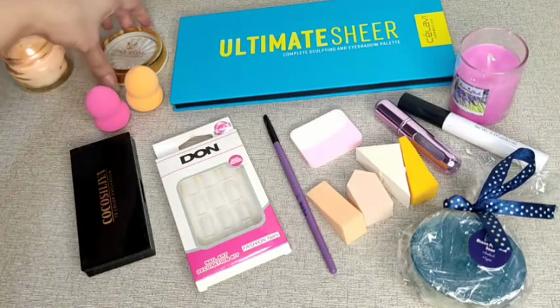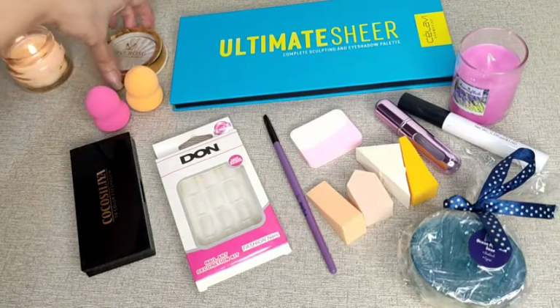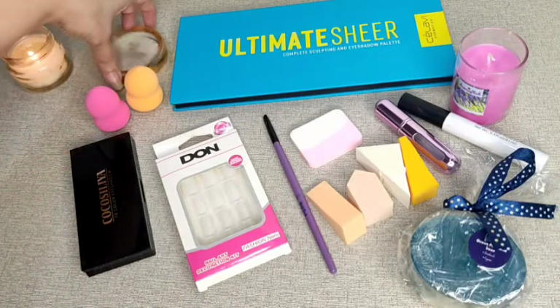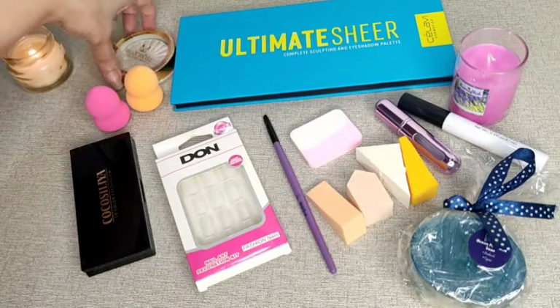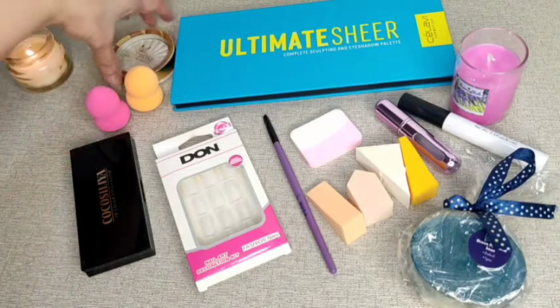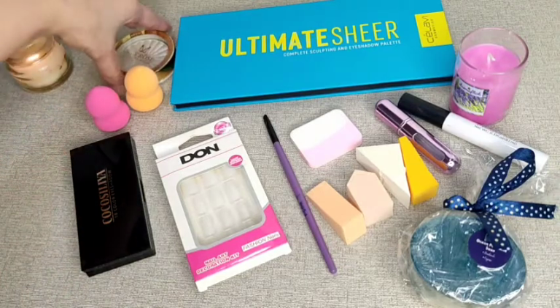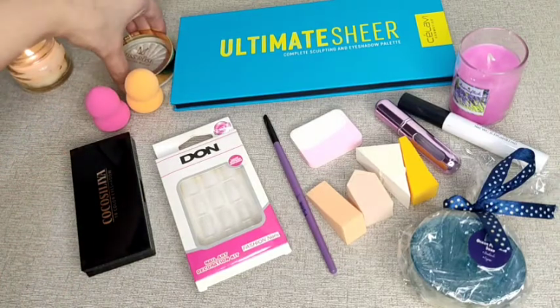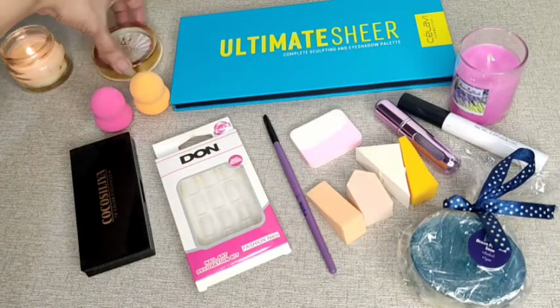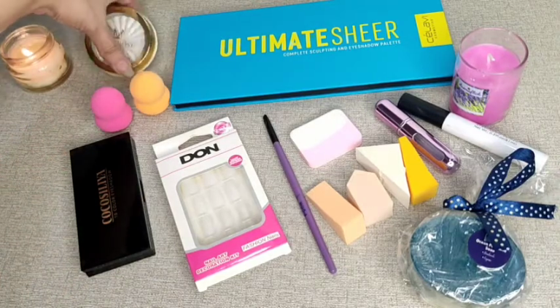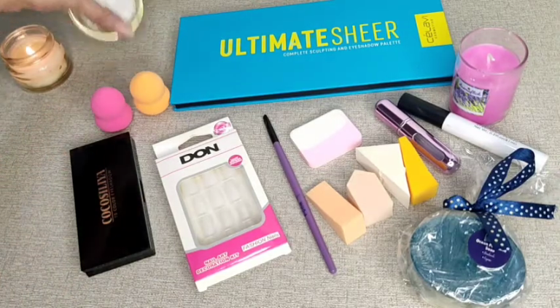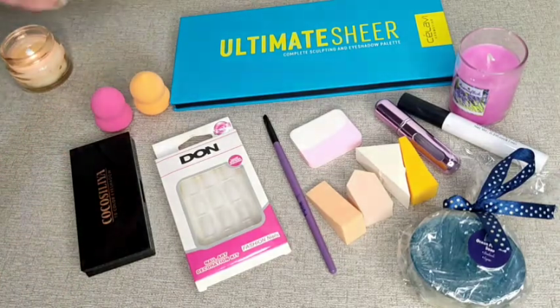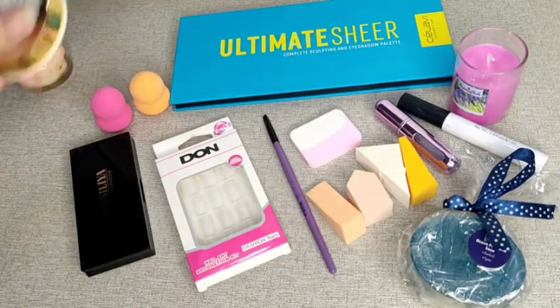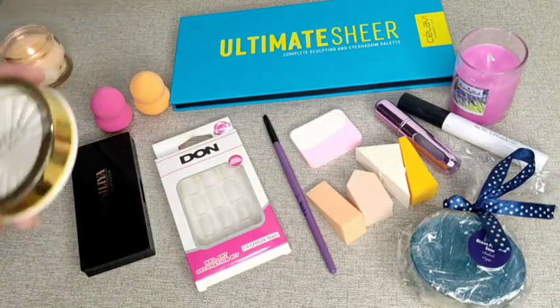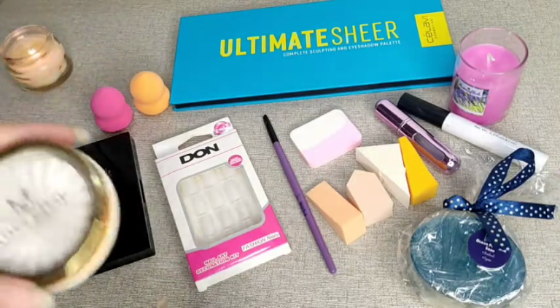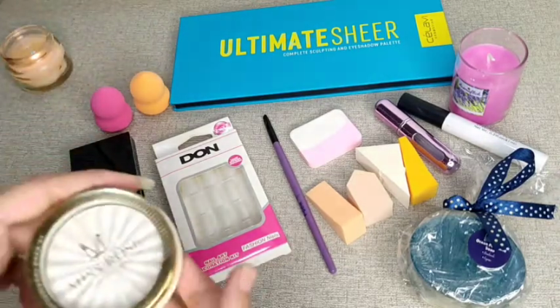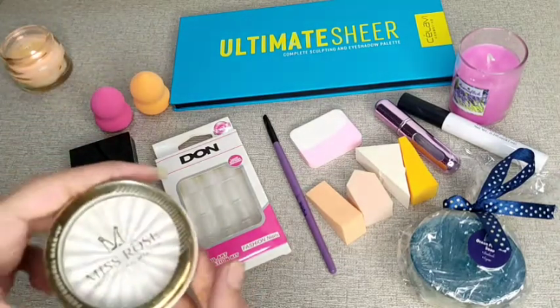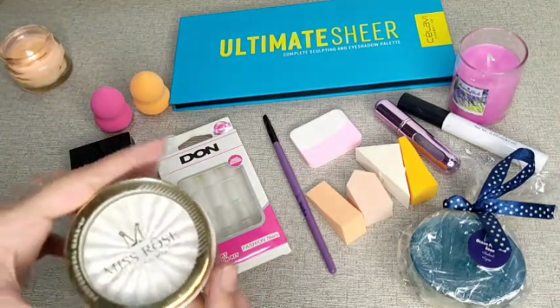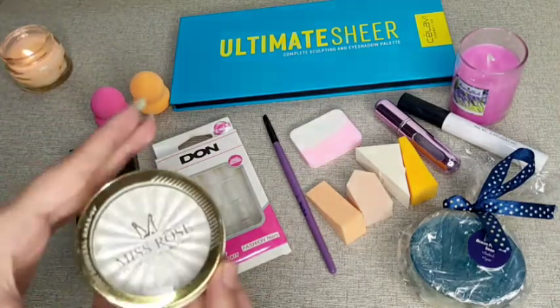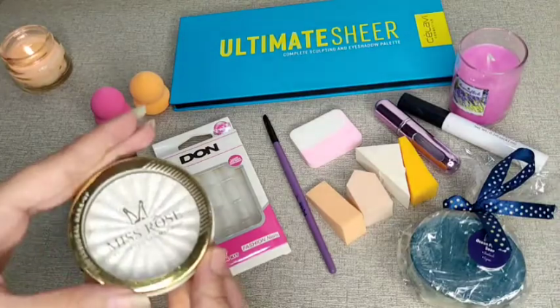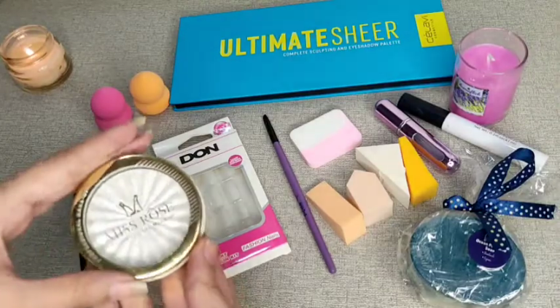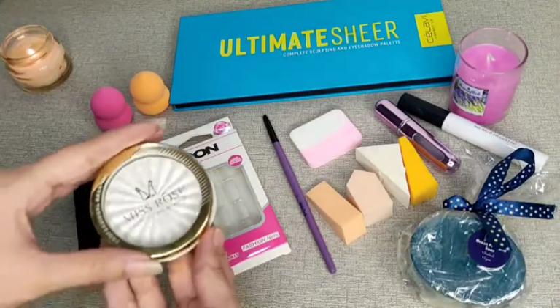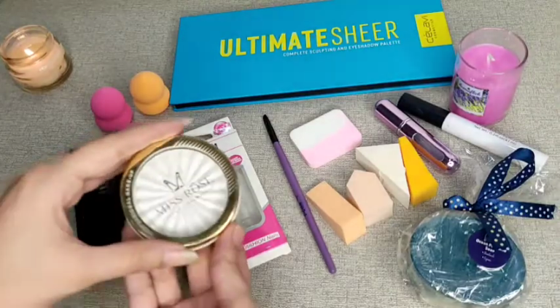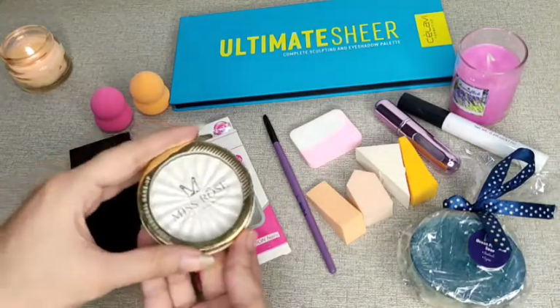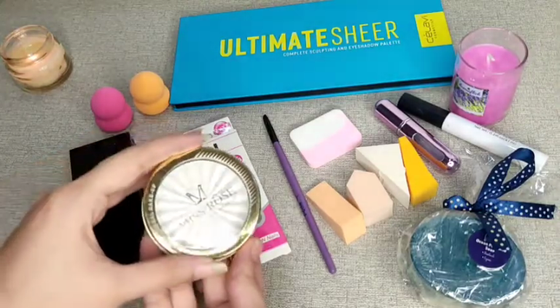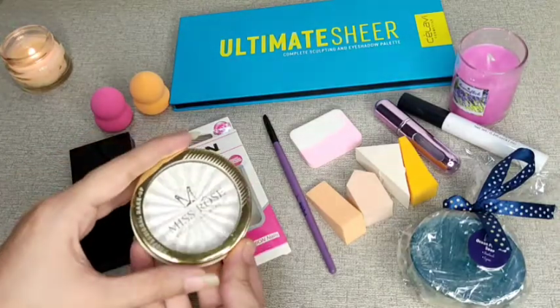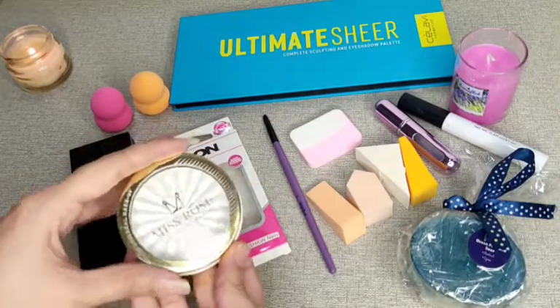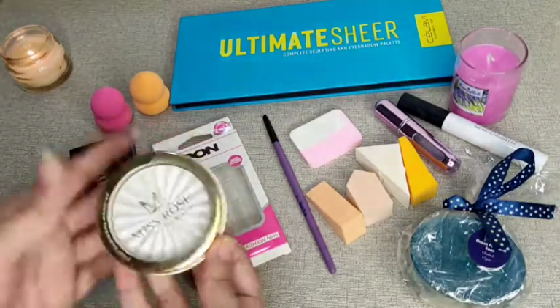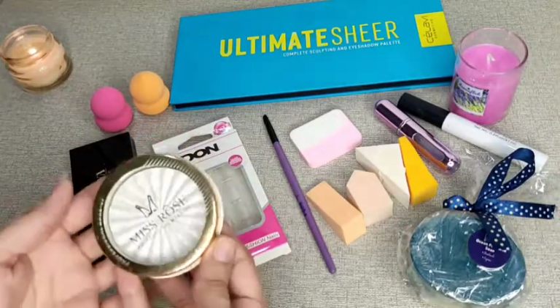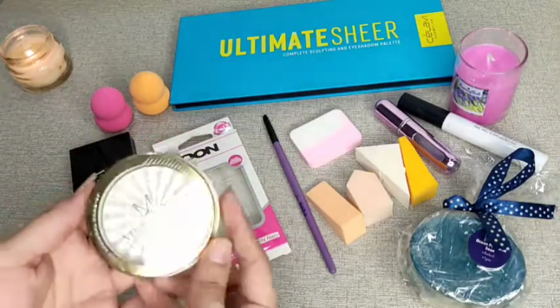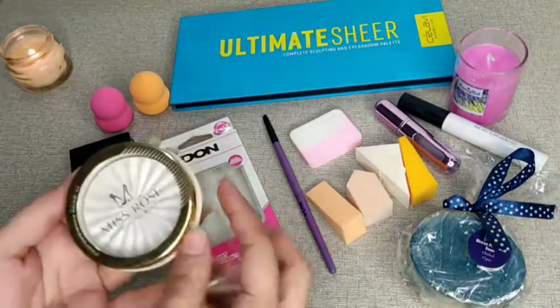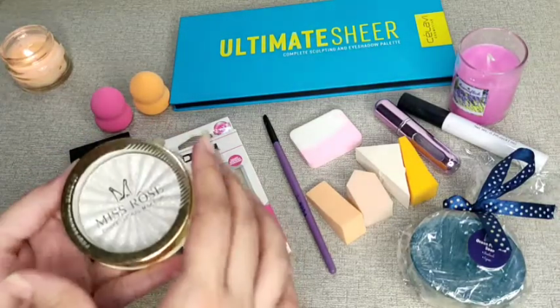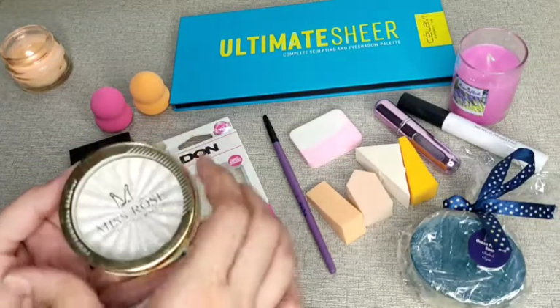The very first product I am adding to the giveaway is this highlighter — Miss Rose.